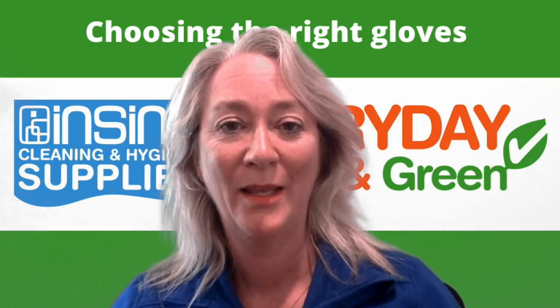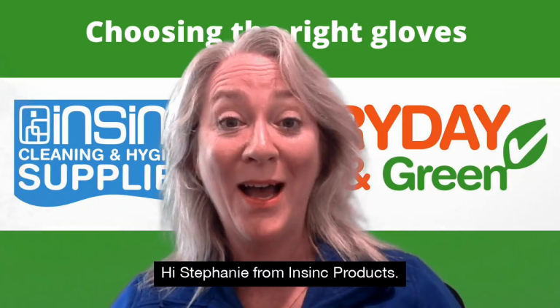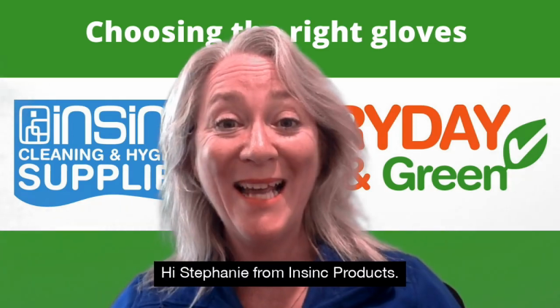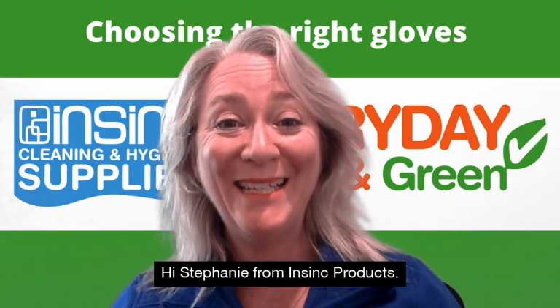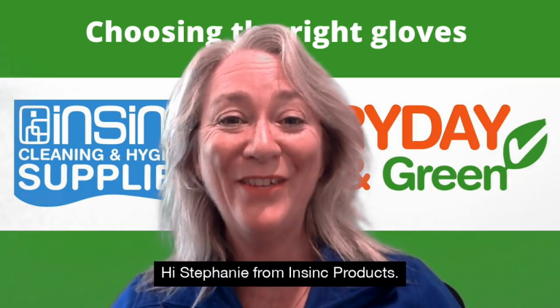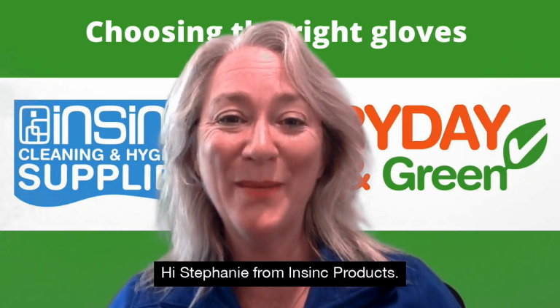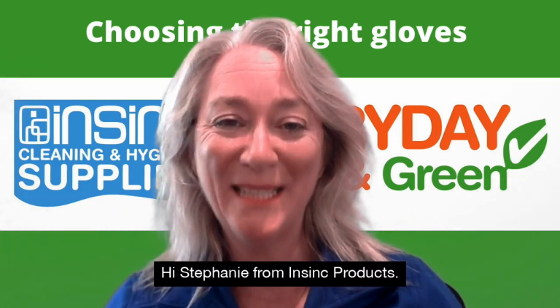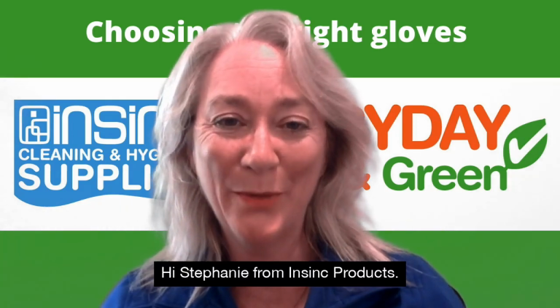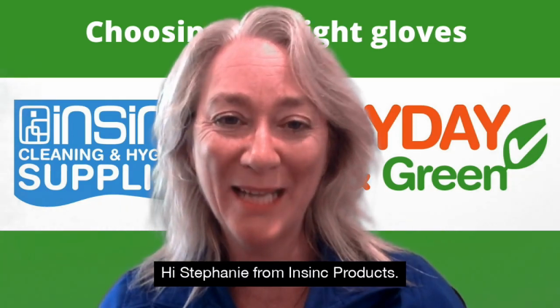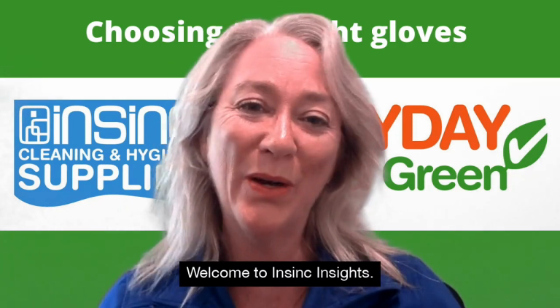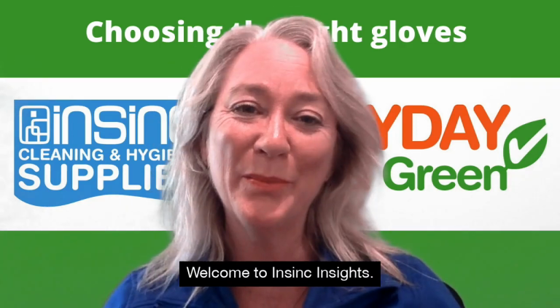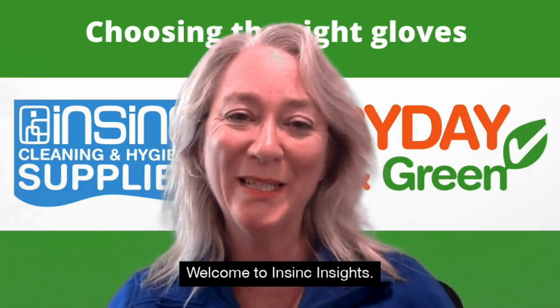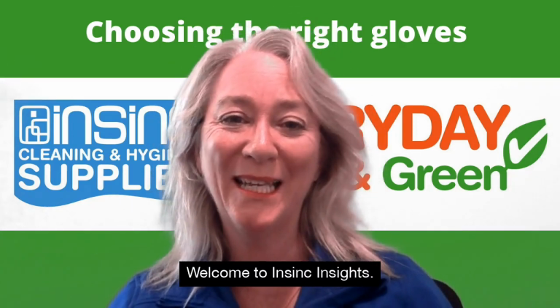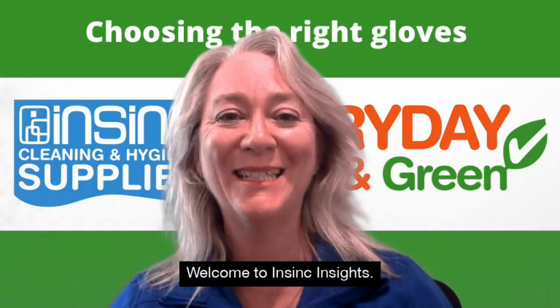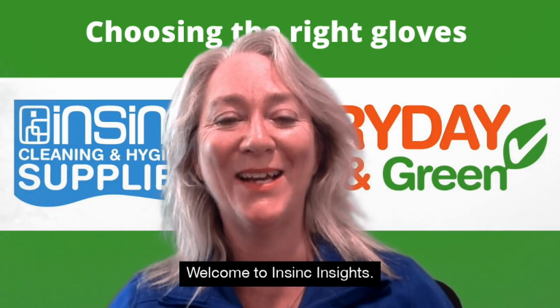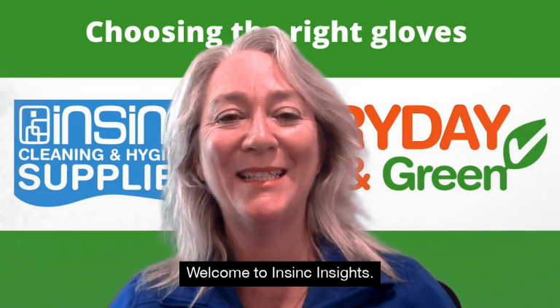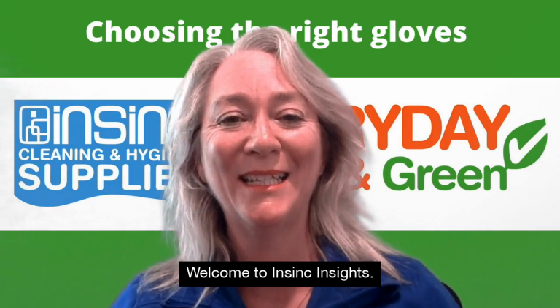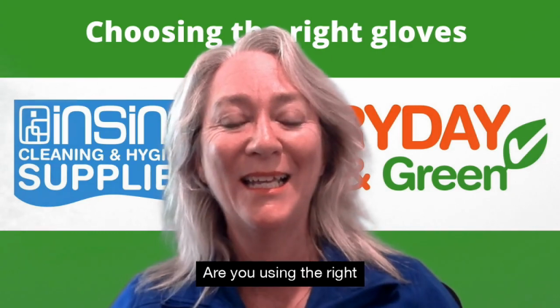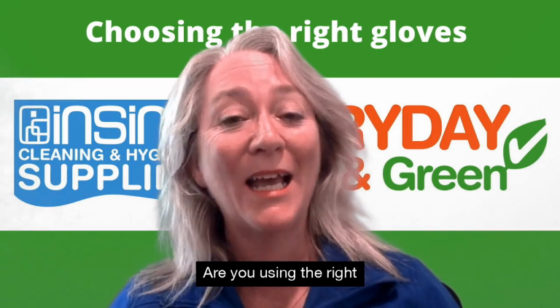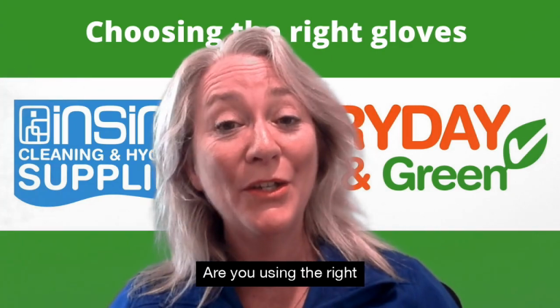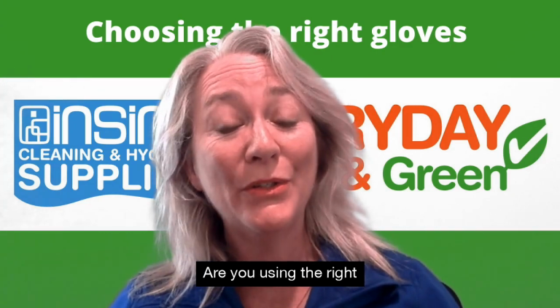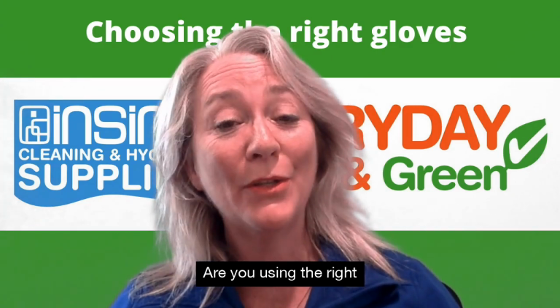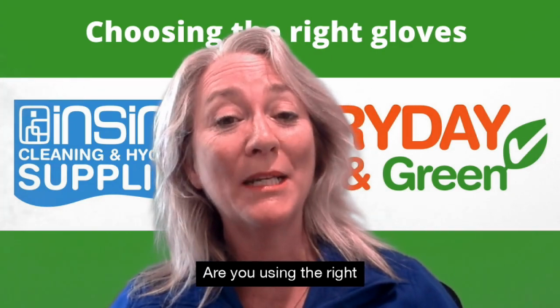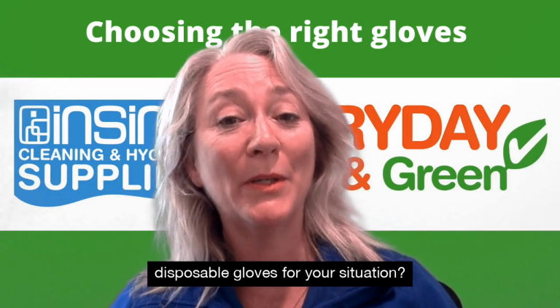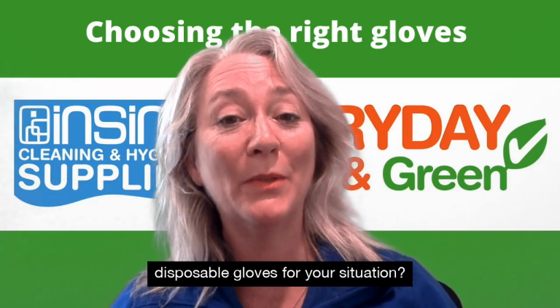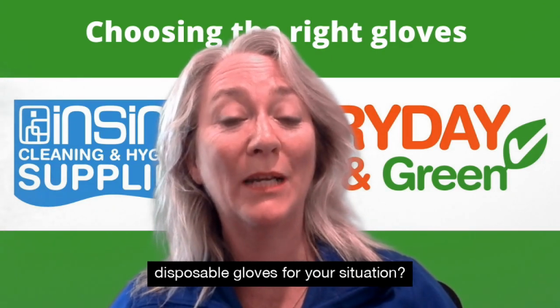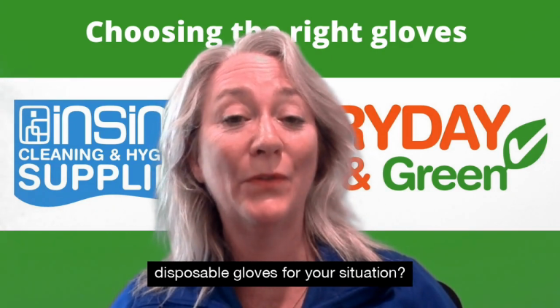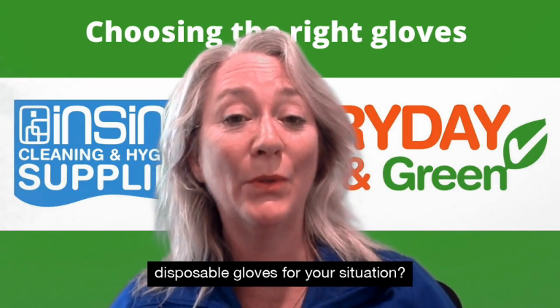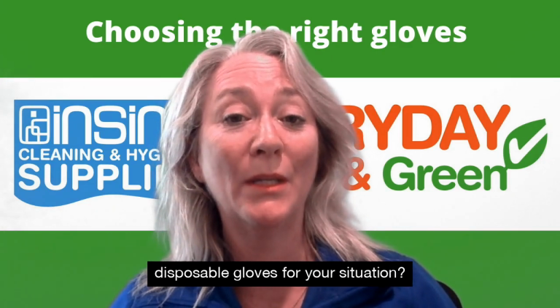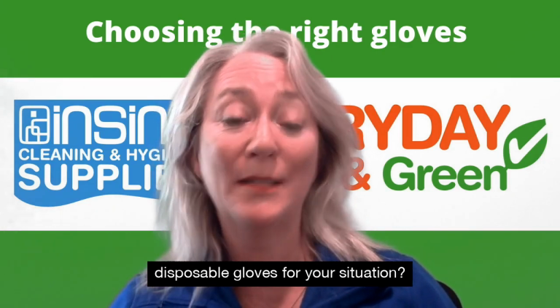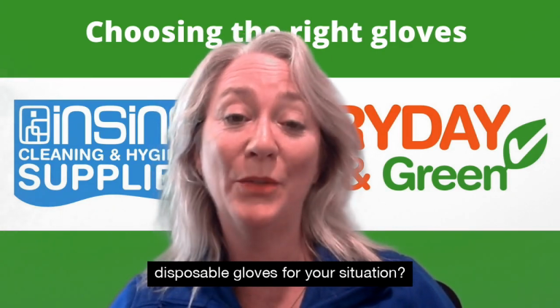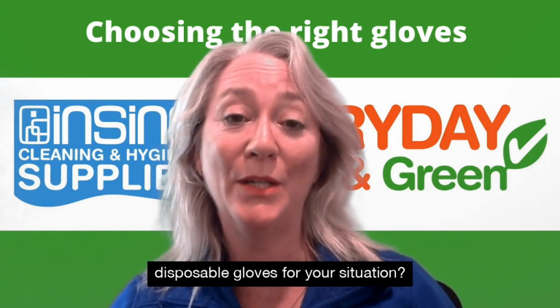Hi, Stephanie from InSync Products. Welcome to InSync Insights. Are you using the right disposable gloves for your situation?